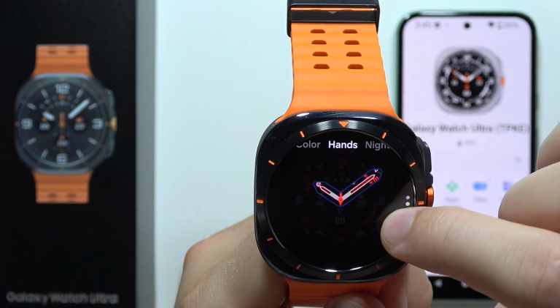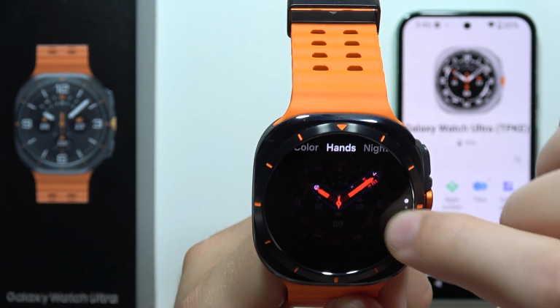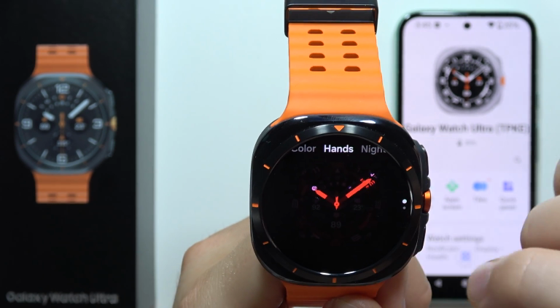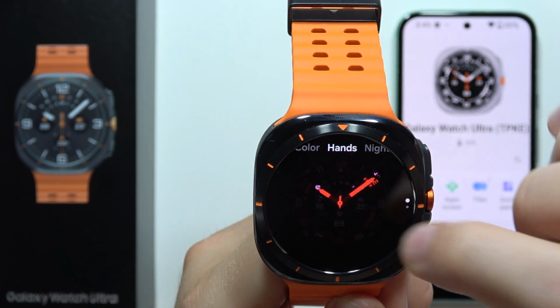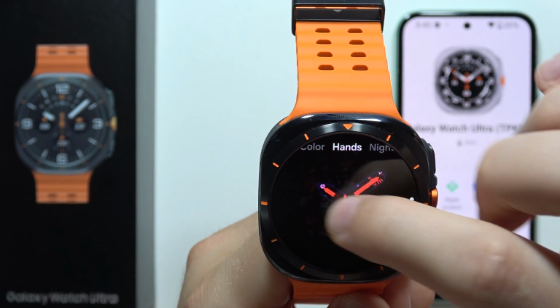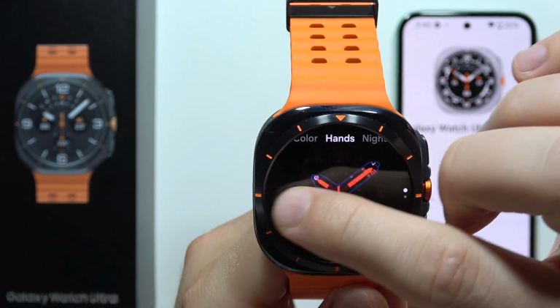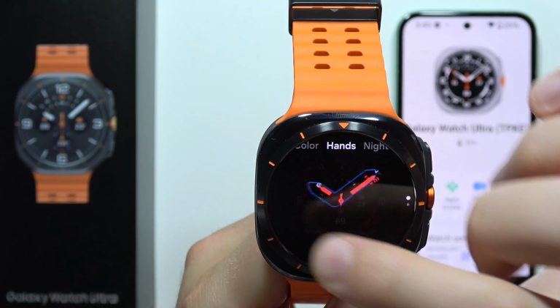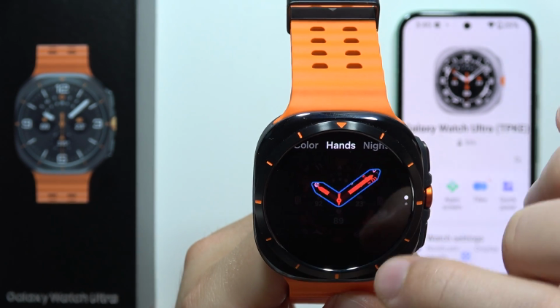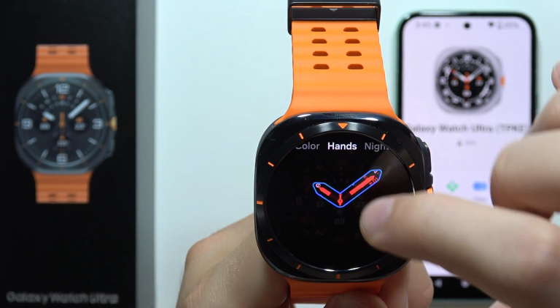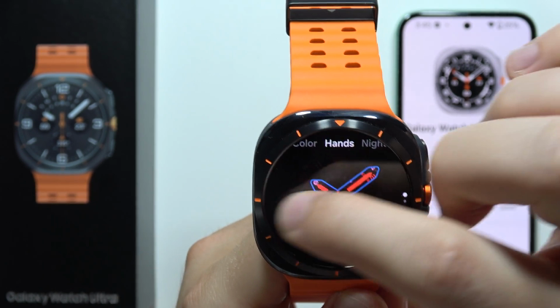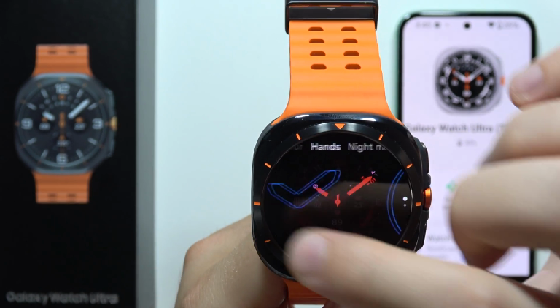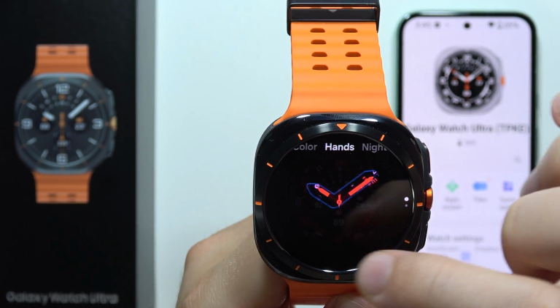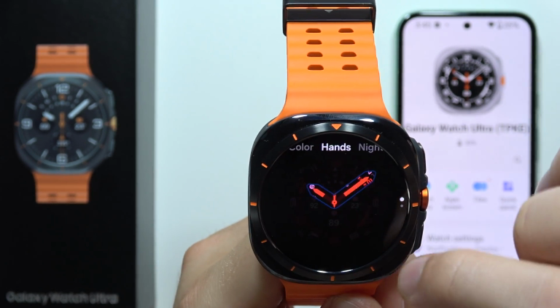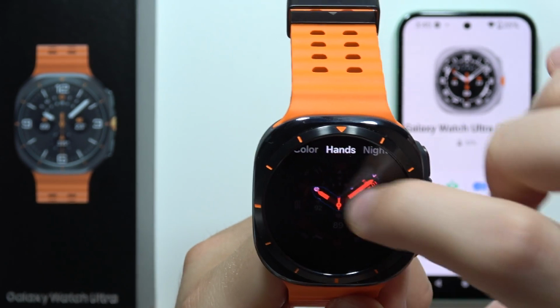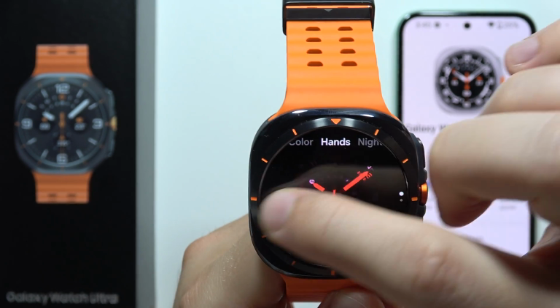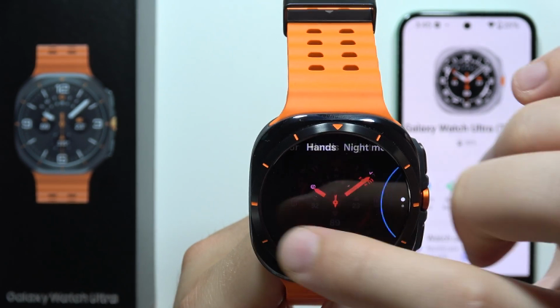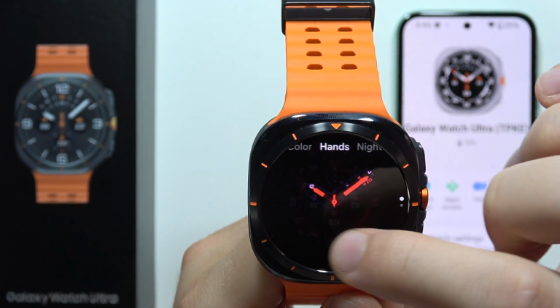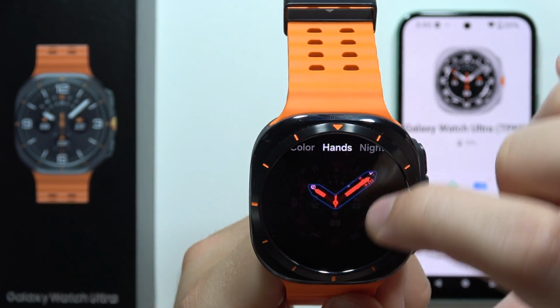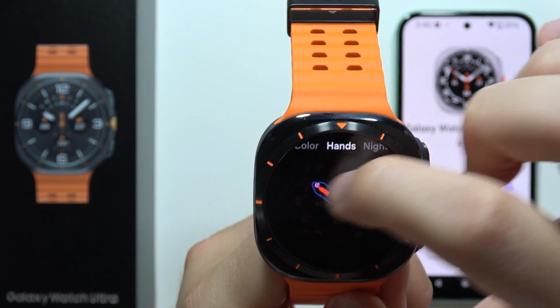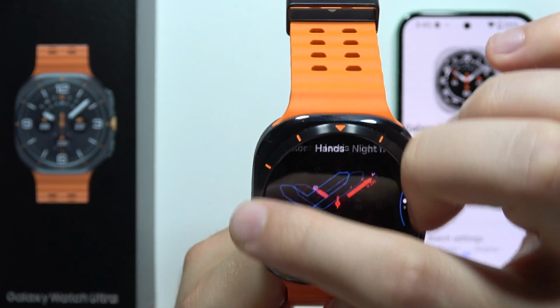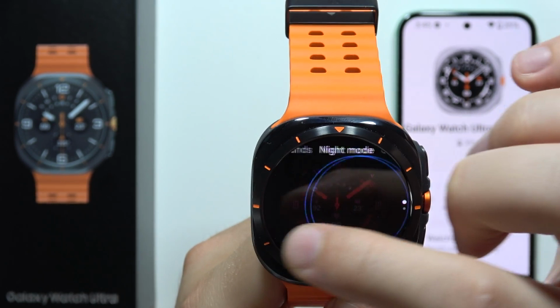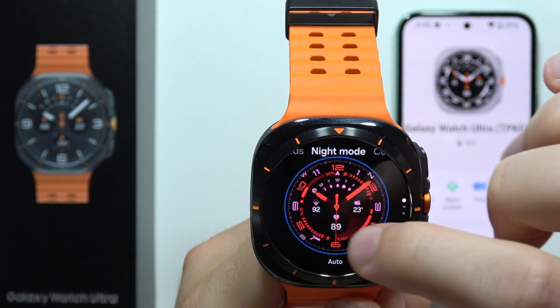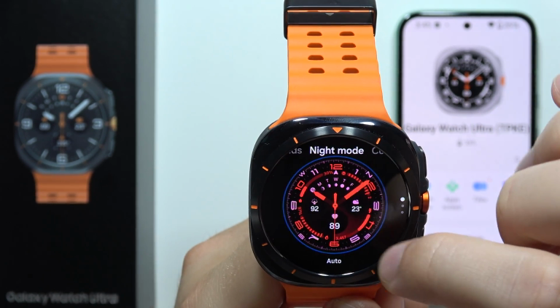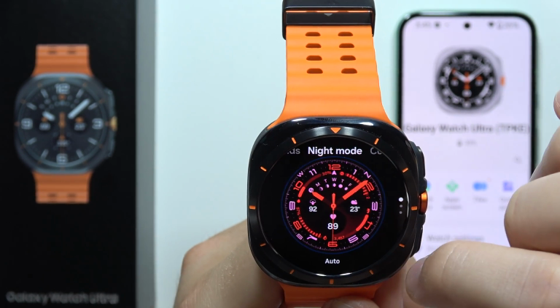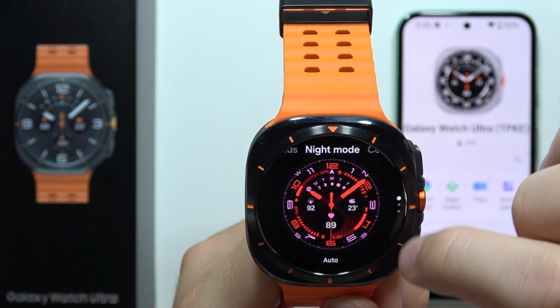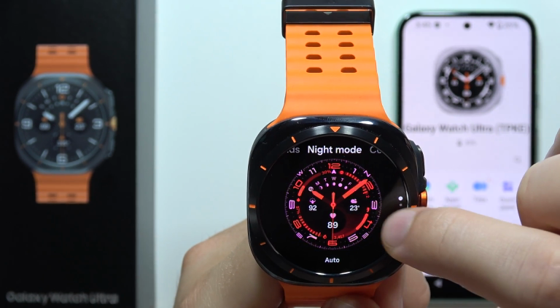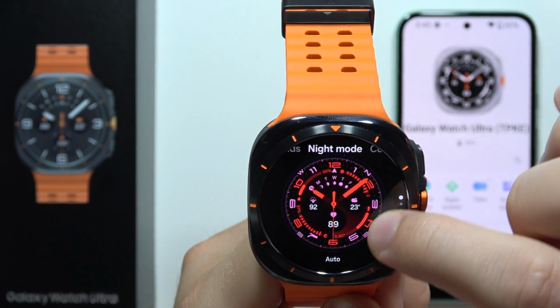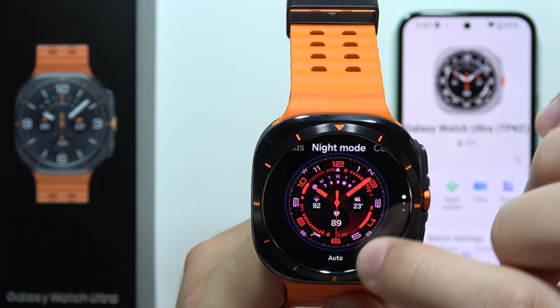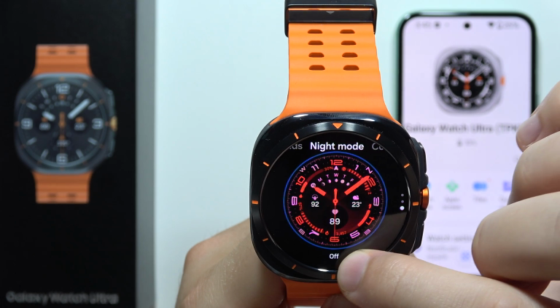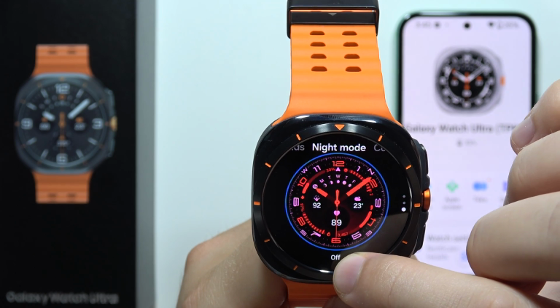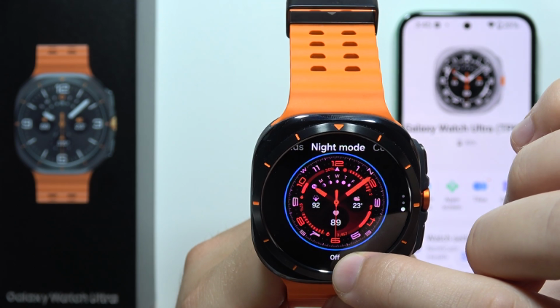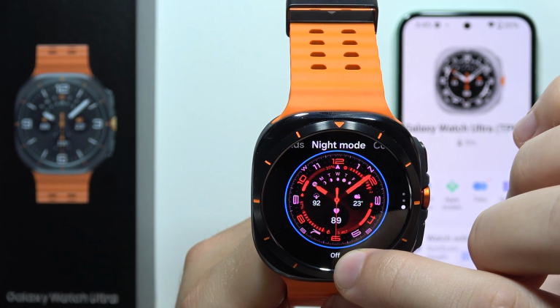Then we can find hands. Maybe this one — we get some kind of night mode.